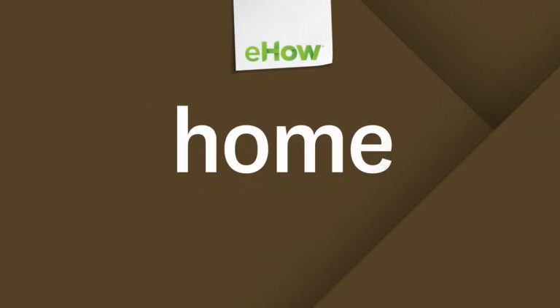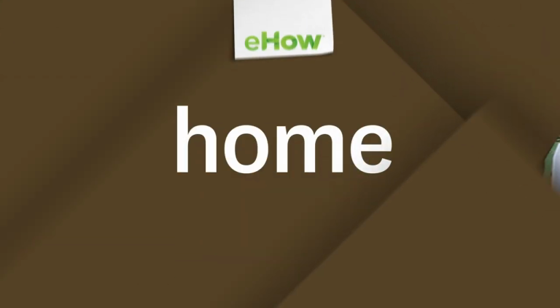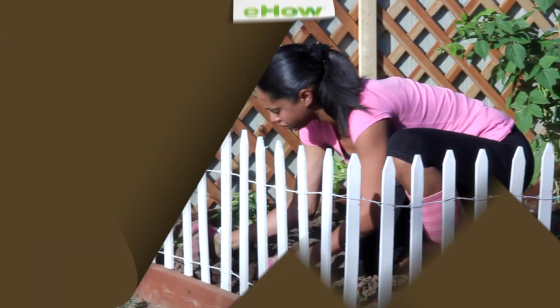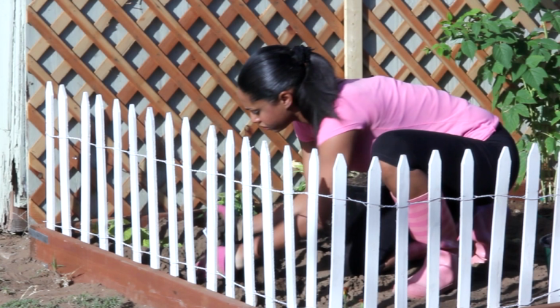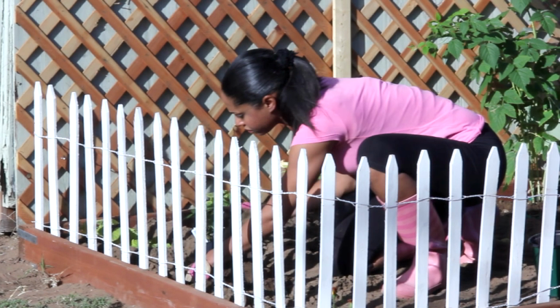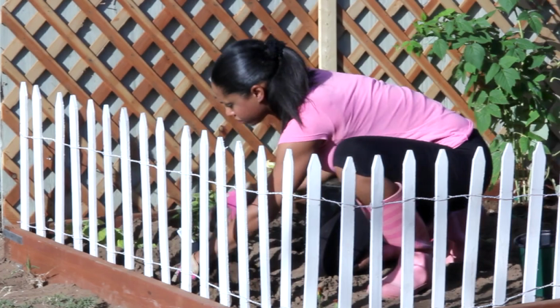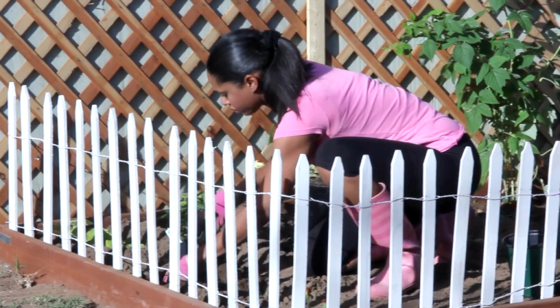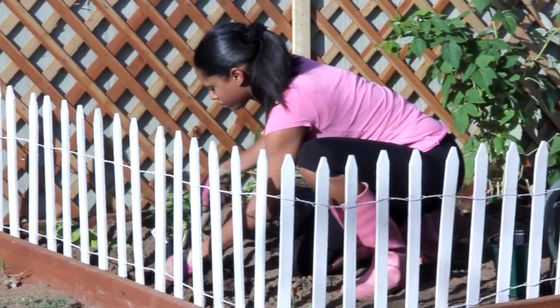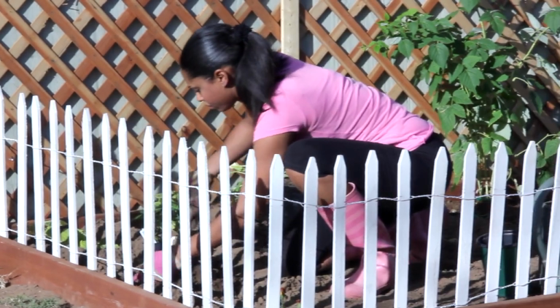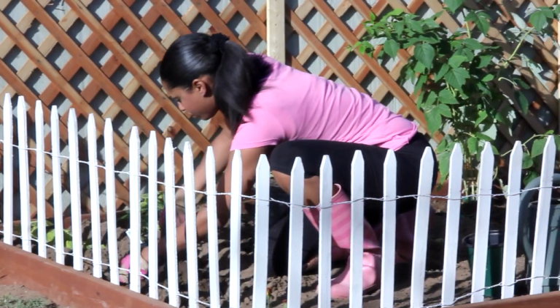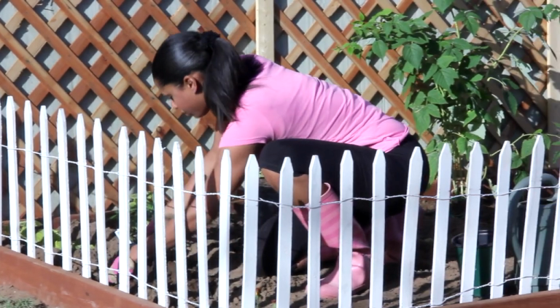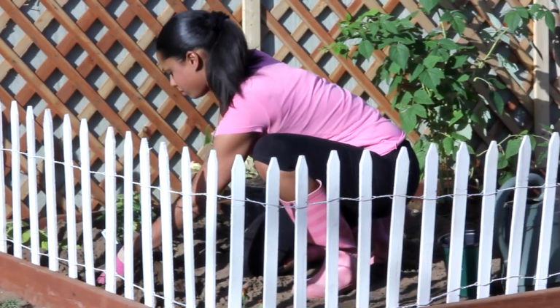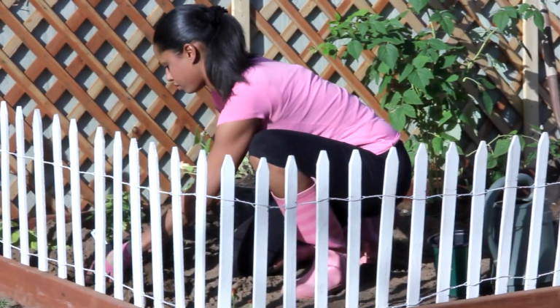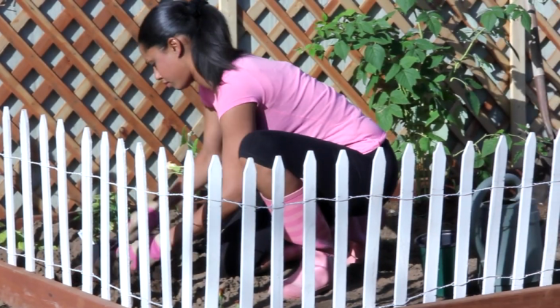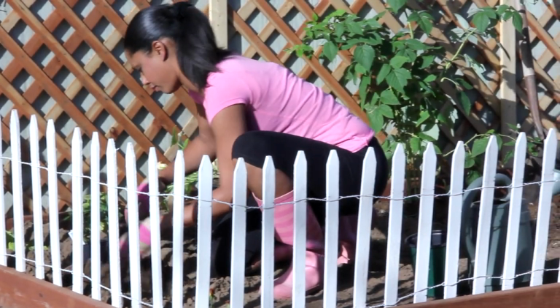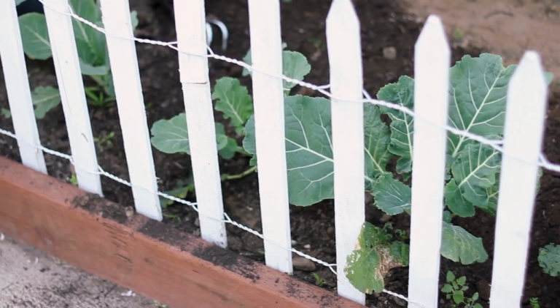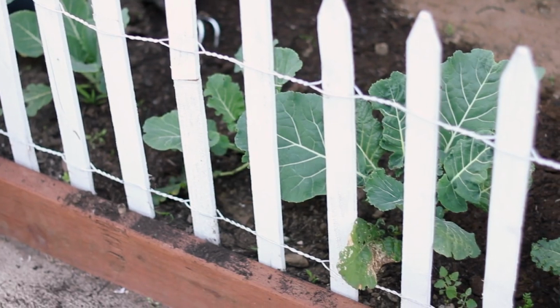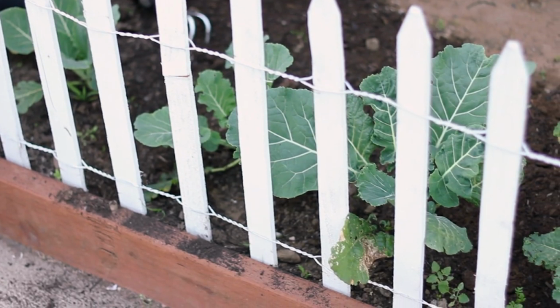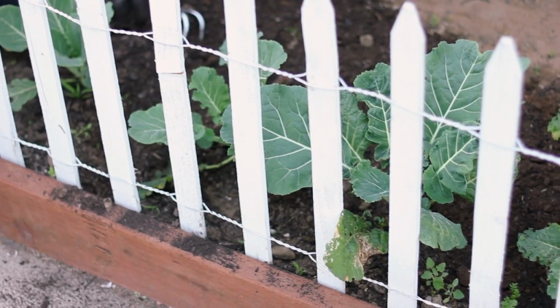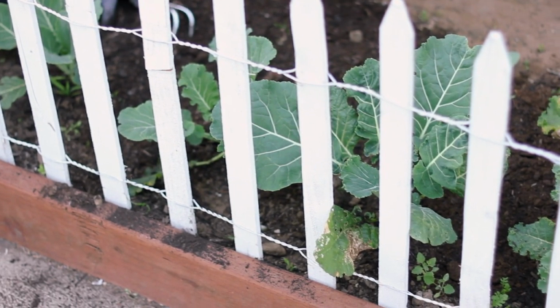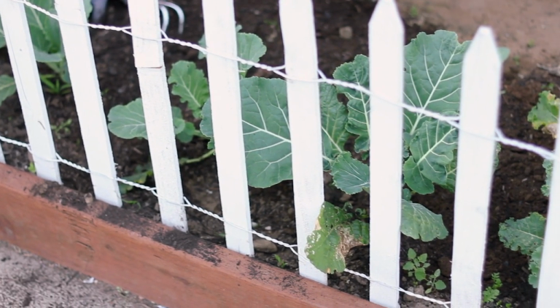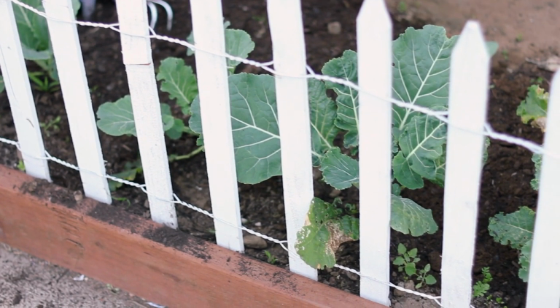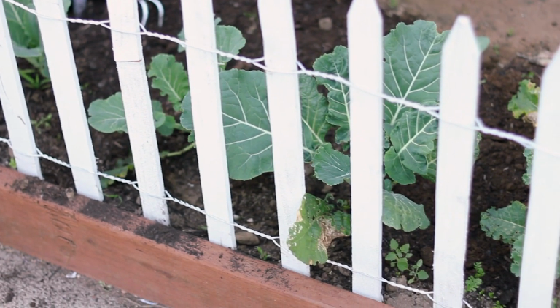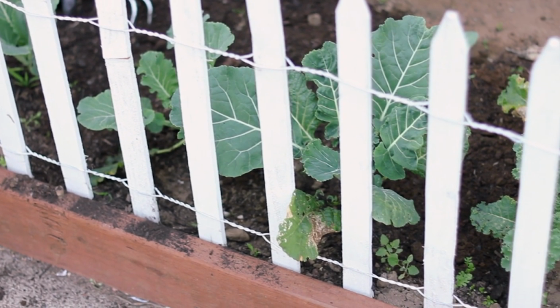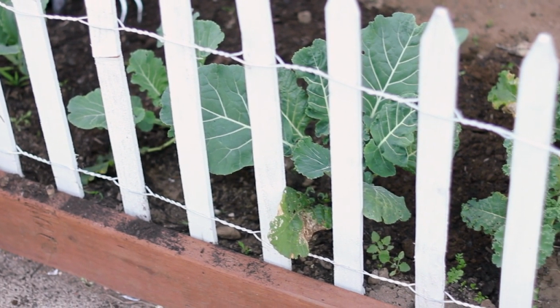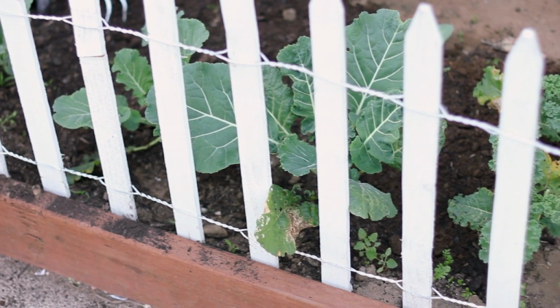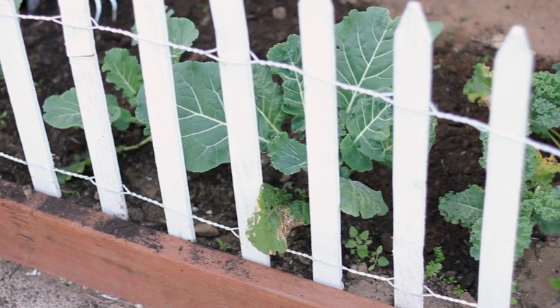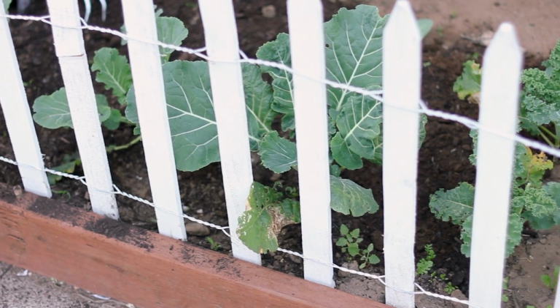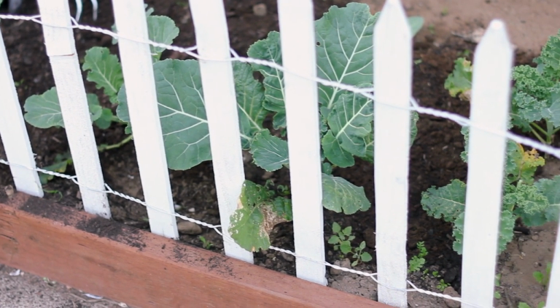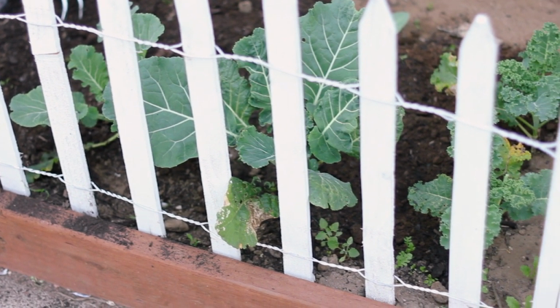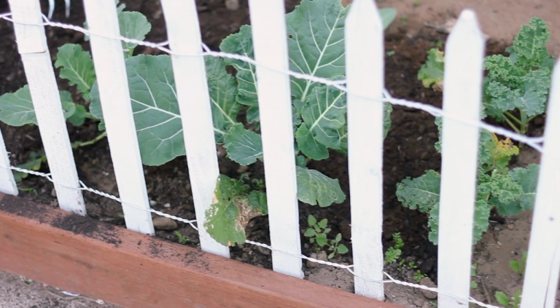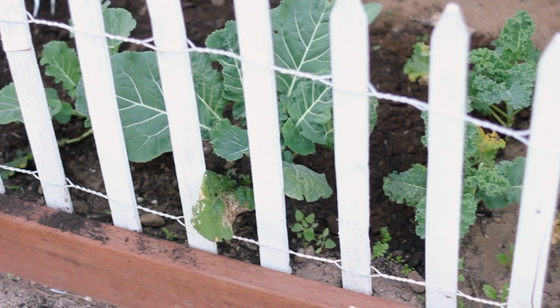Hi, I'm Farm to Table Chef Tekka Thompson at TekkaThompson.com, and today we're talking about how to edge a garden by a picket fence.